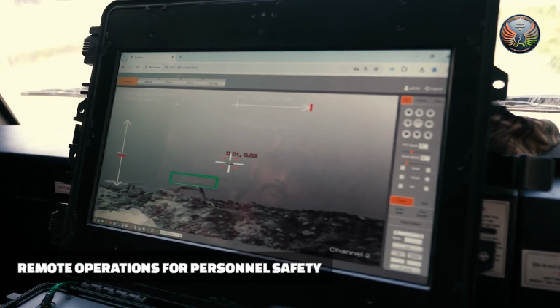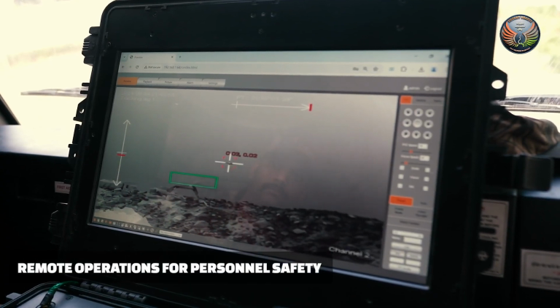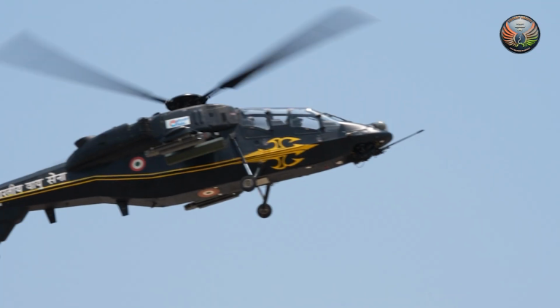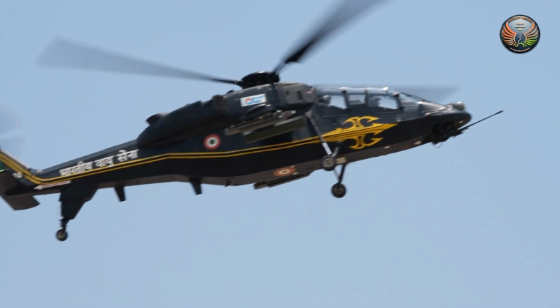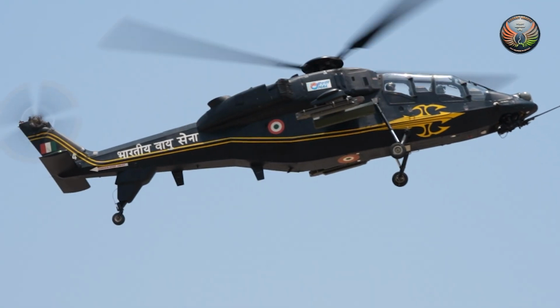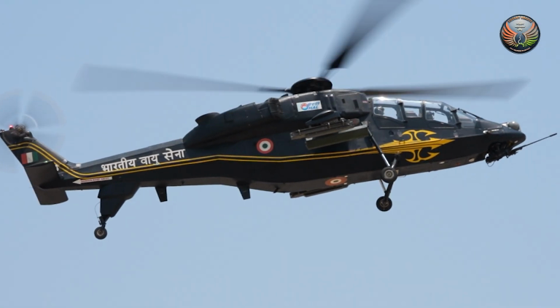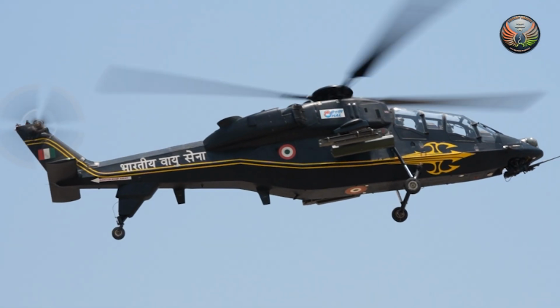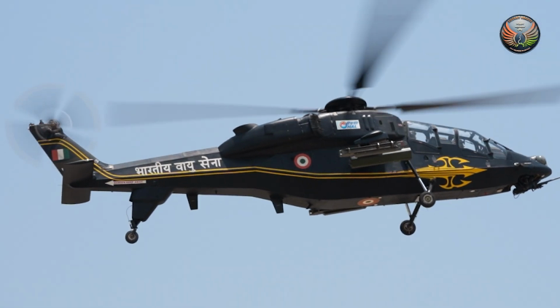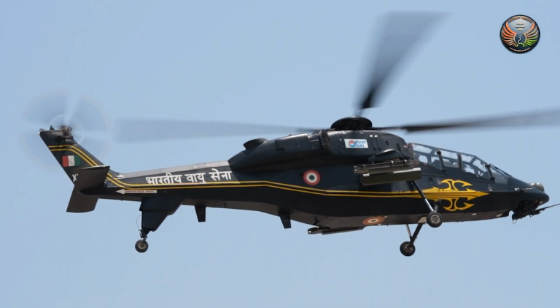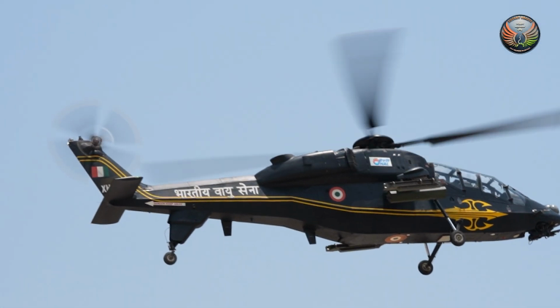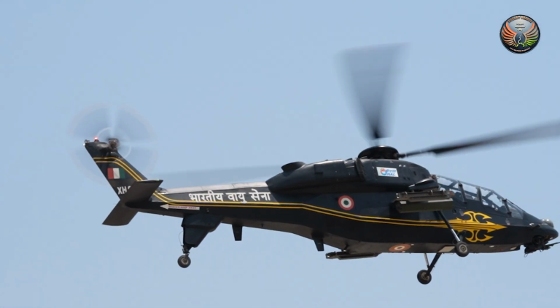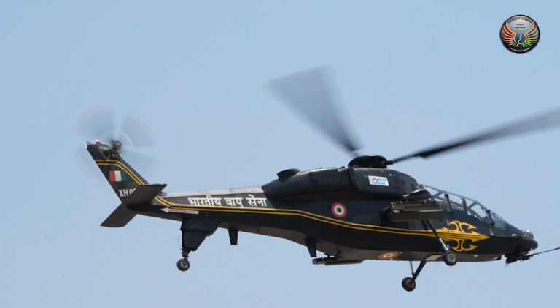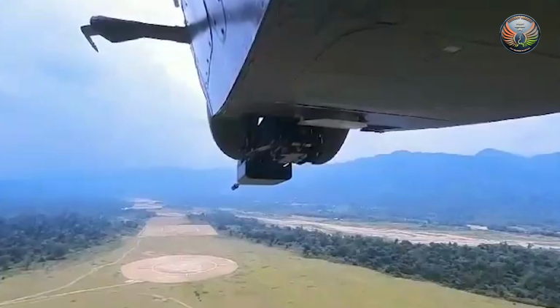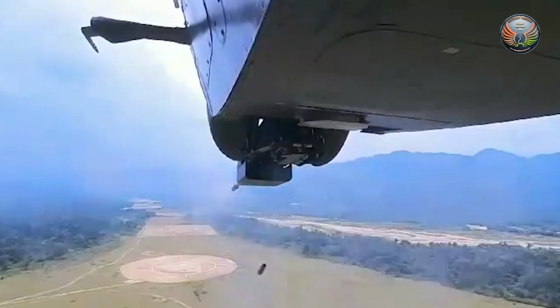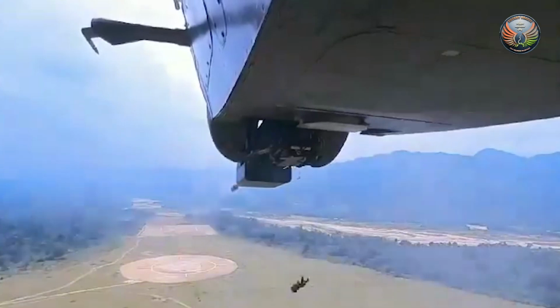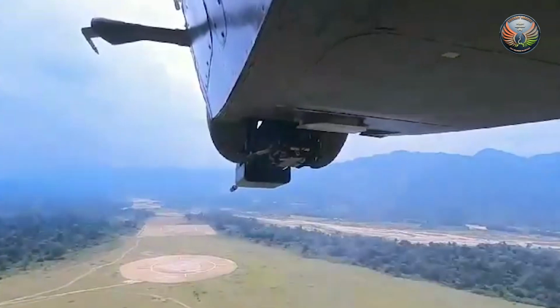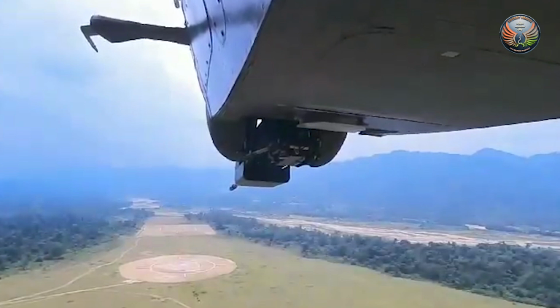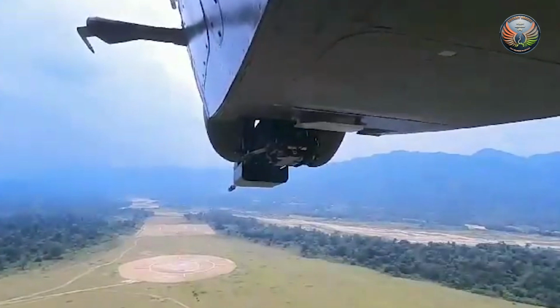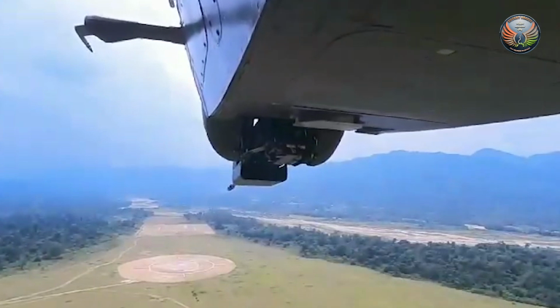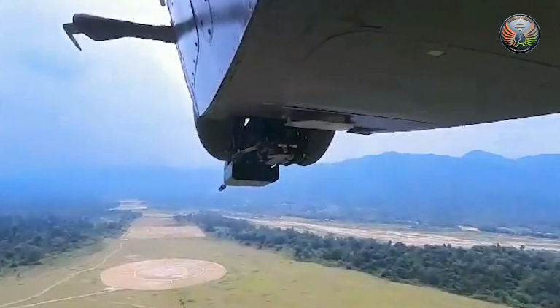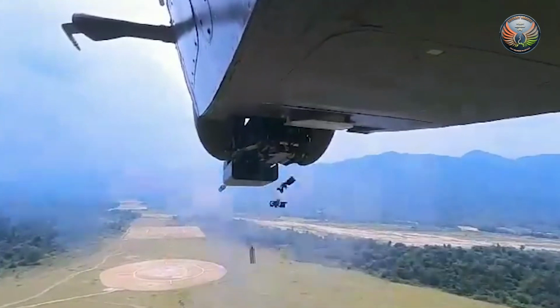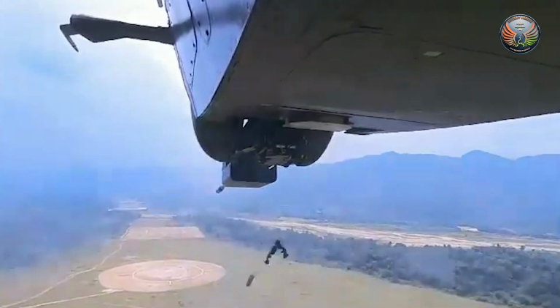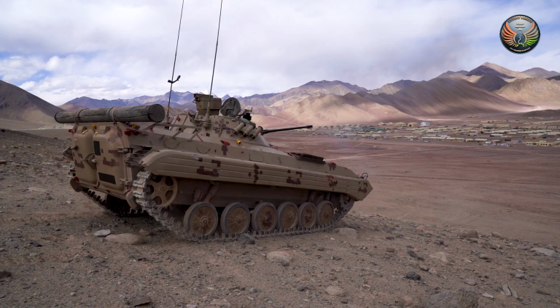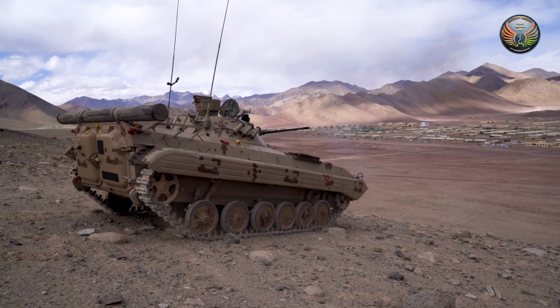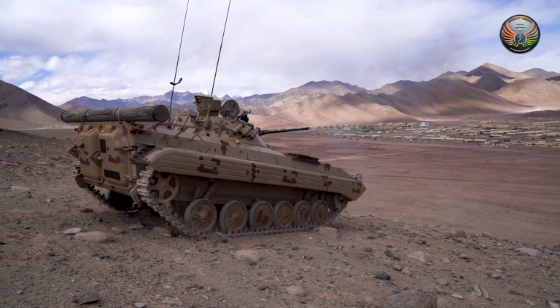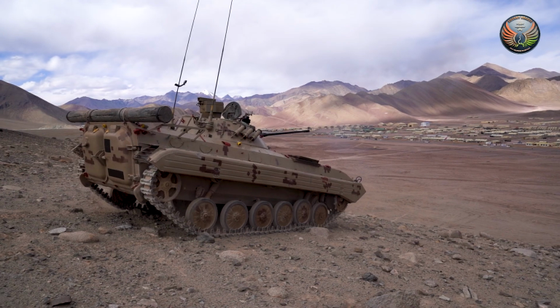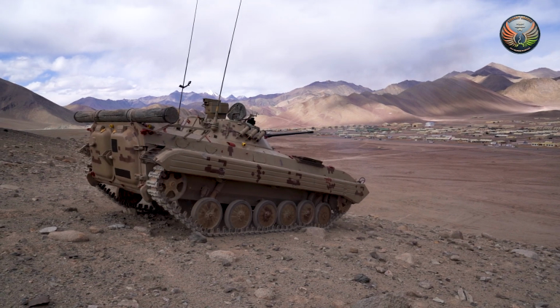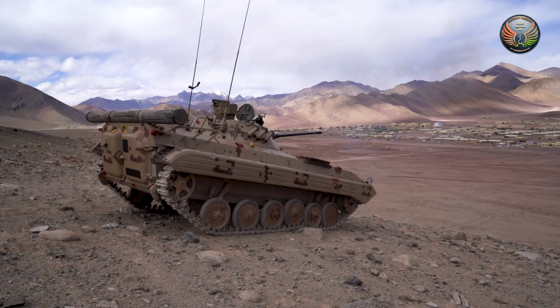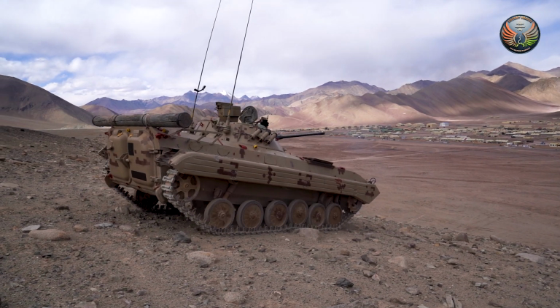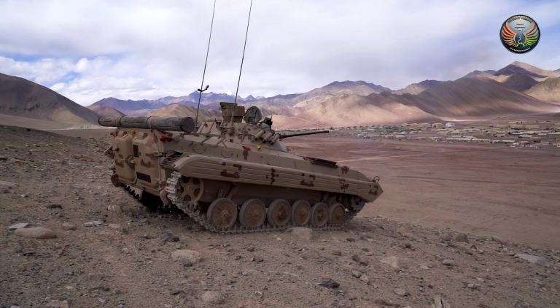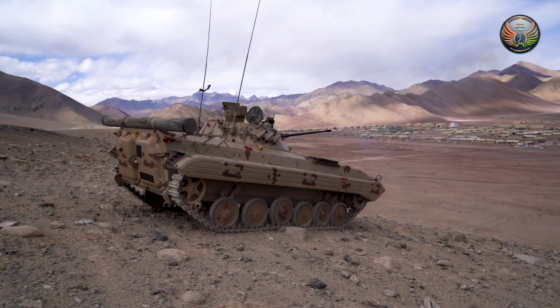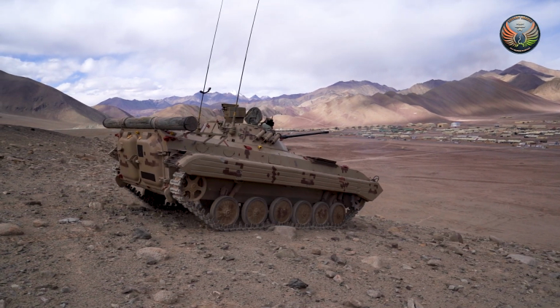Such cannons are placed on the Prachand helicopter and BMP-2 infantry fighting vehicles.